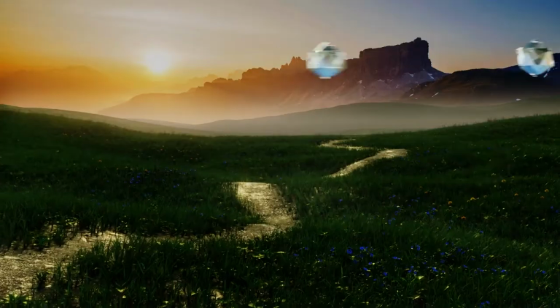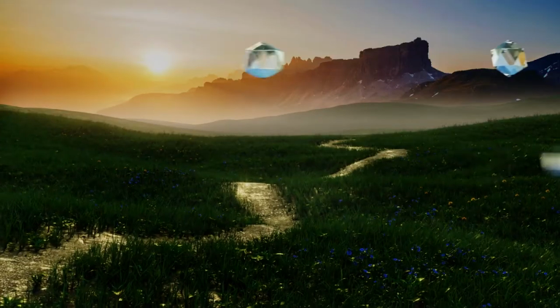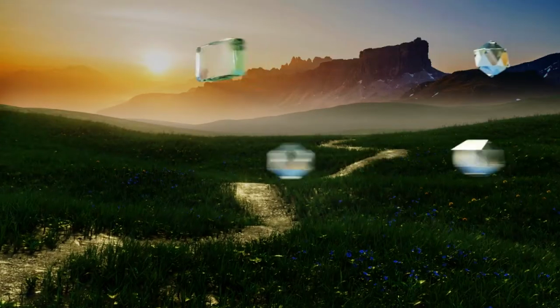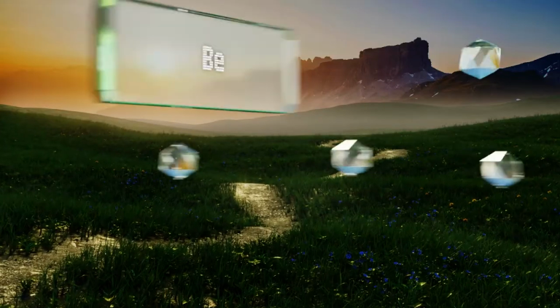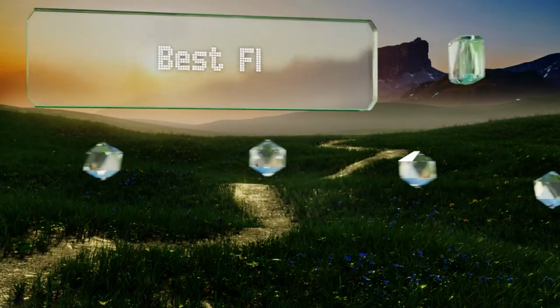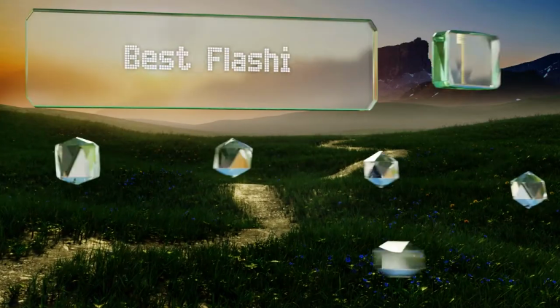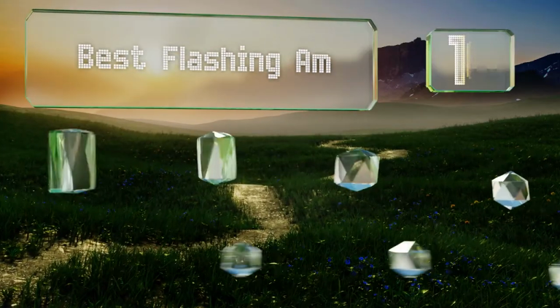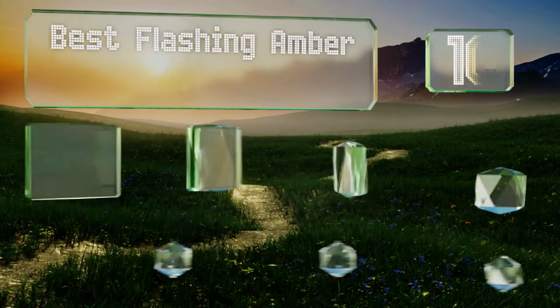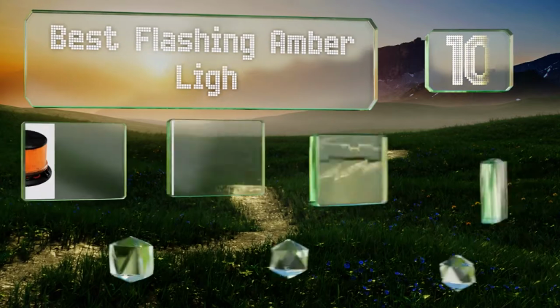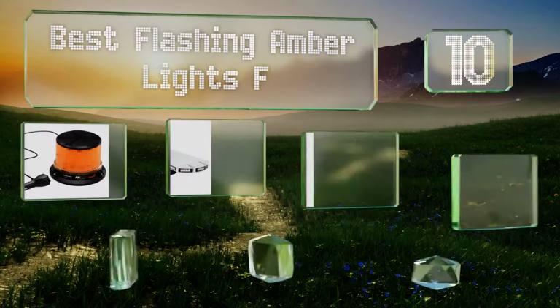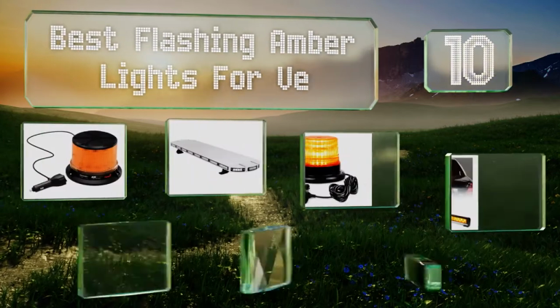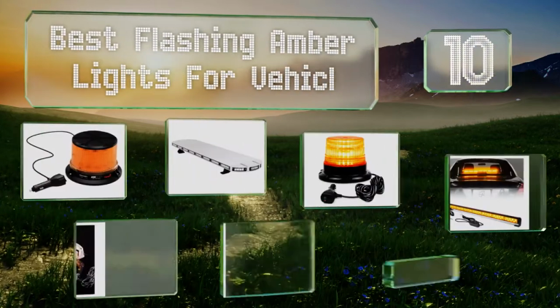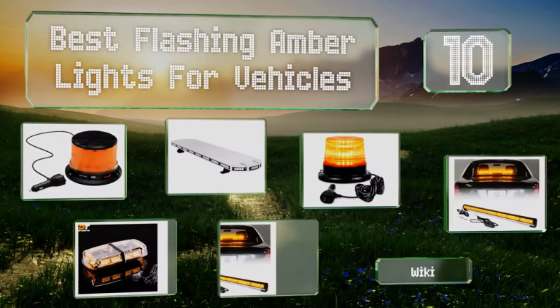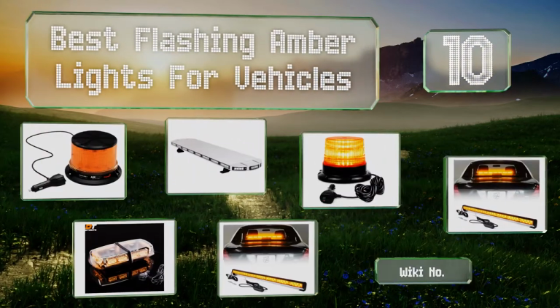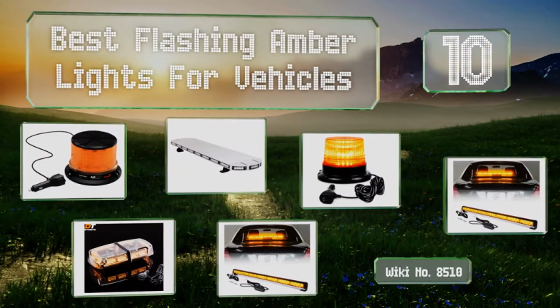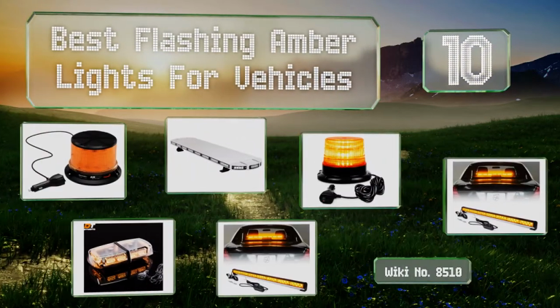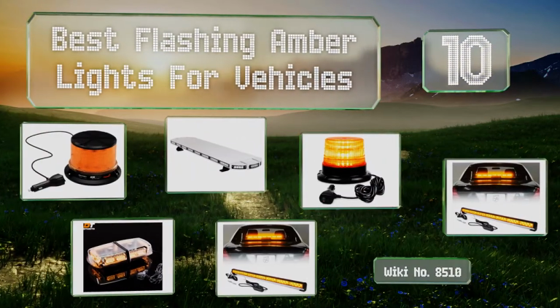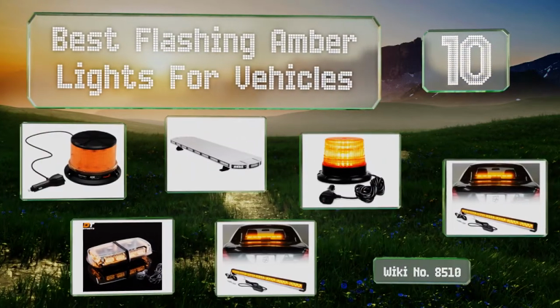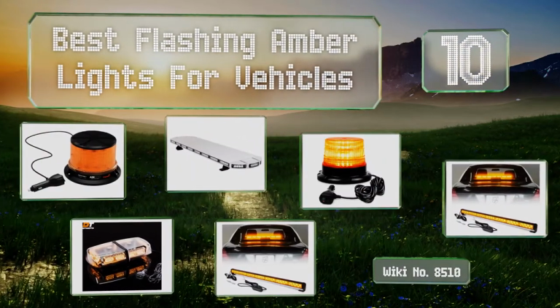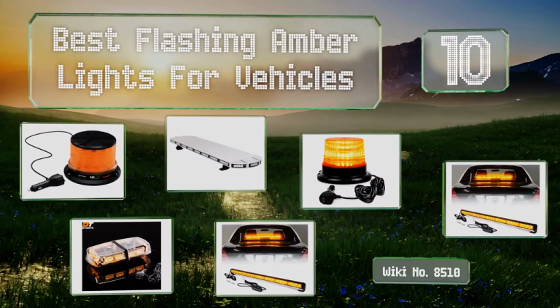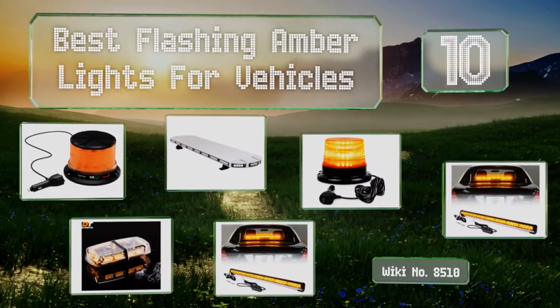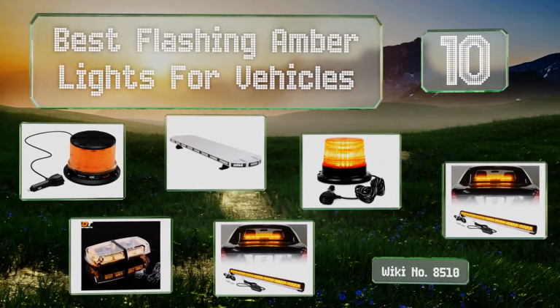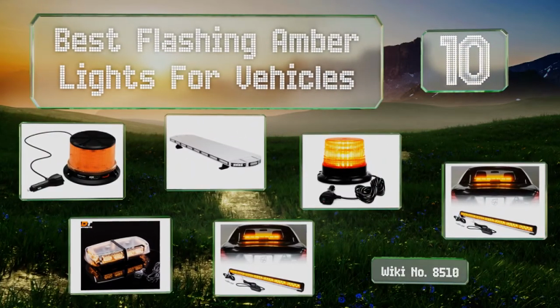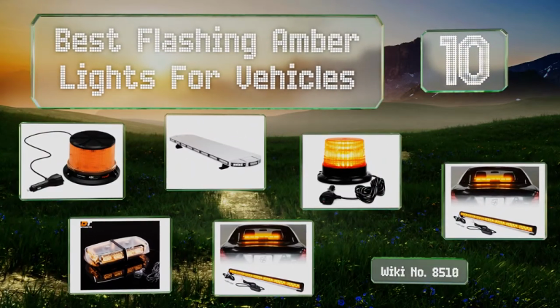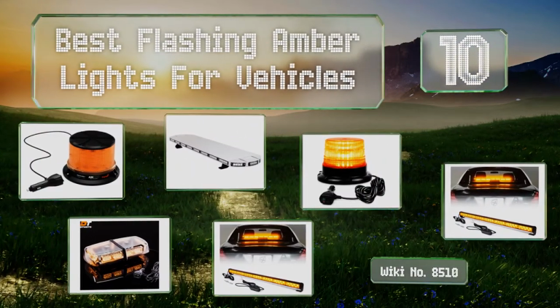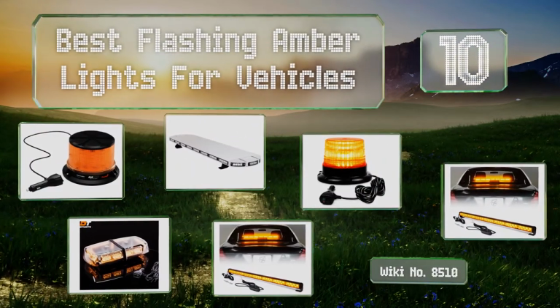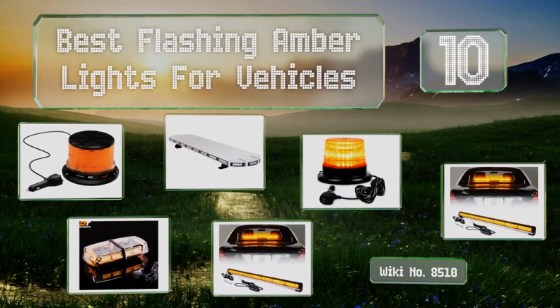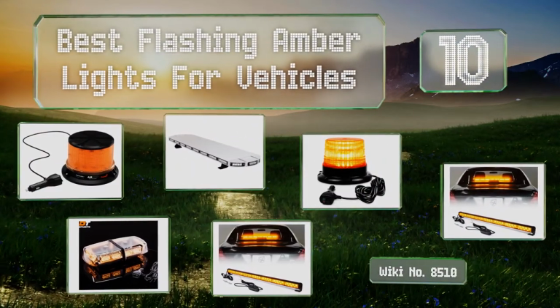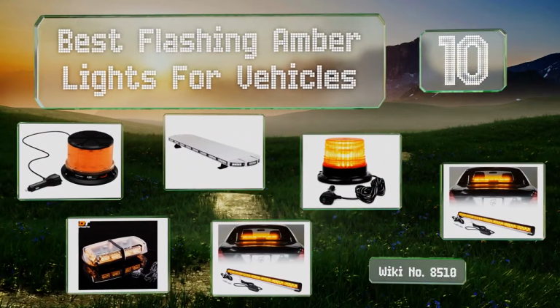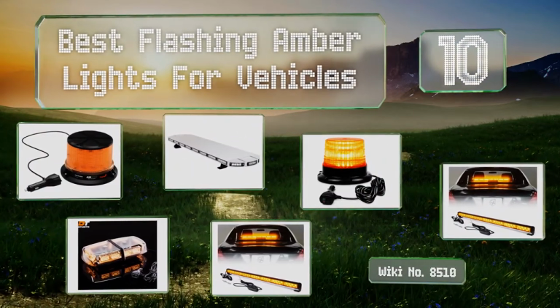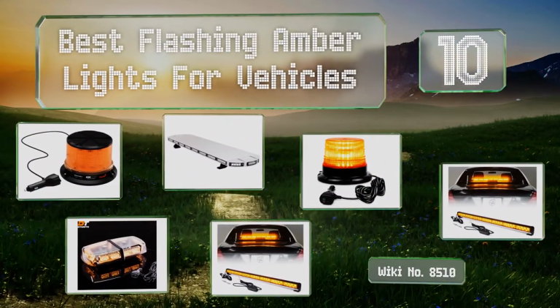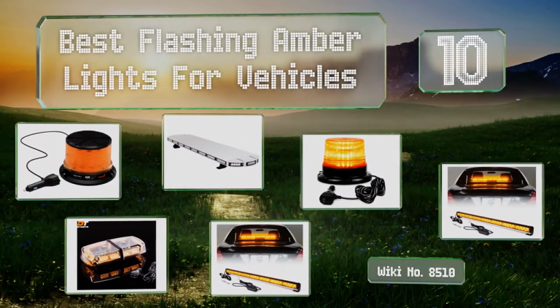EasyVid presents the 10 best flashing amber lights for vehicles. Let's get started with the list.